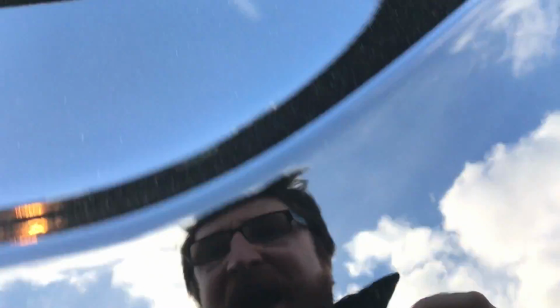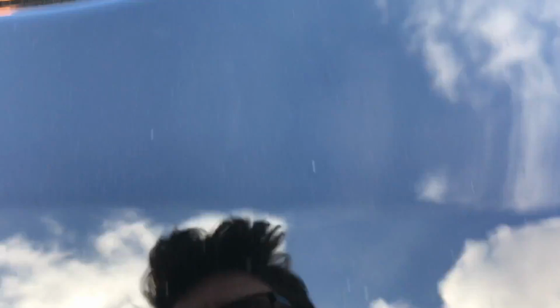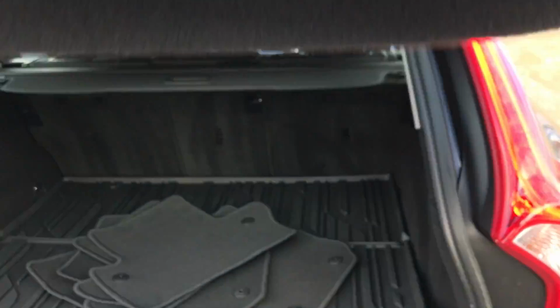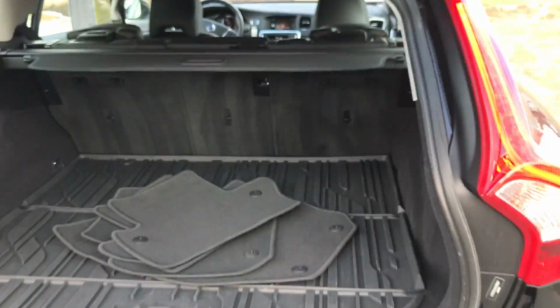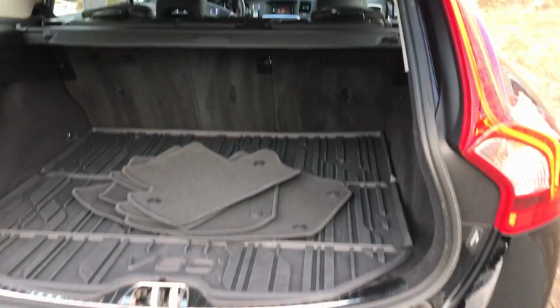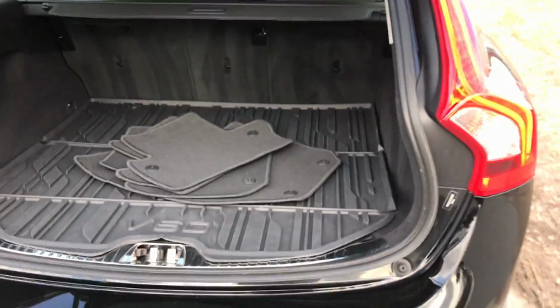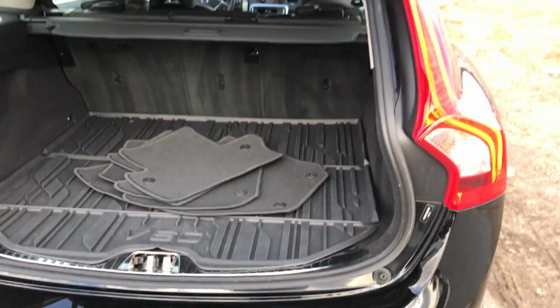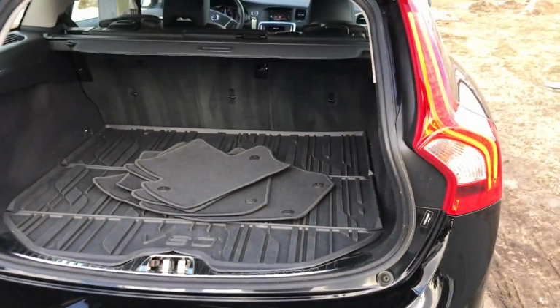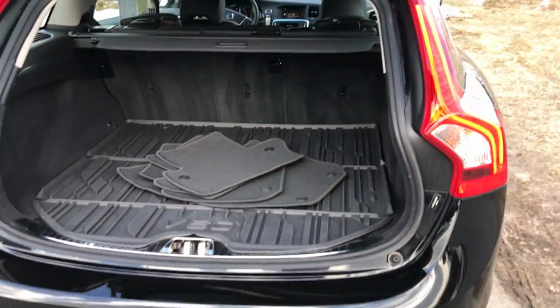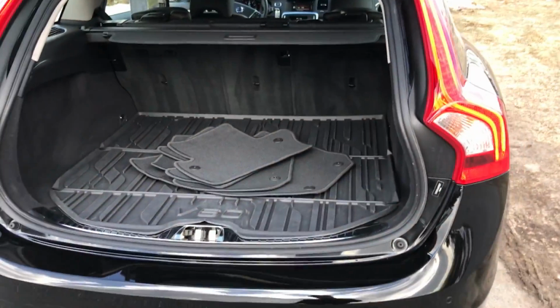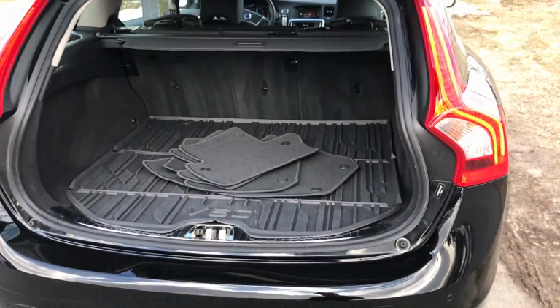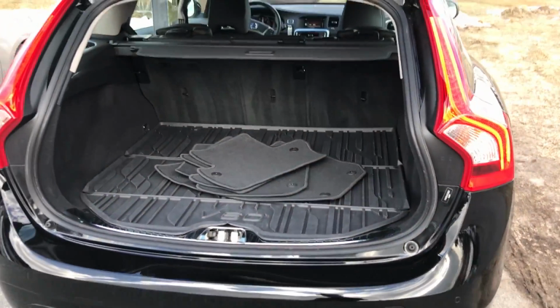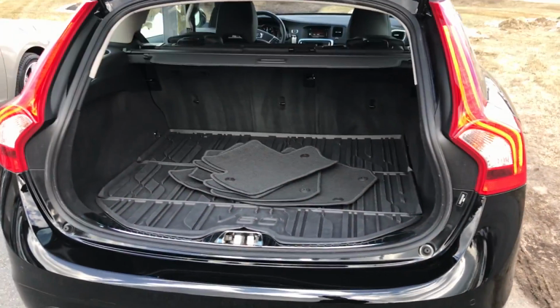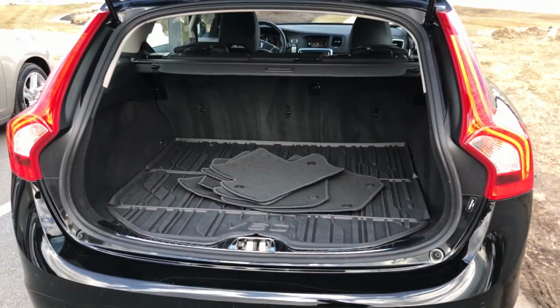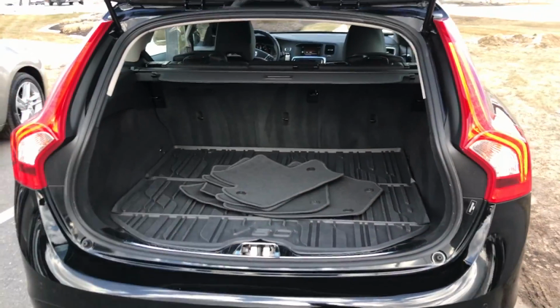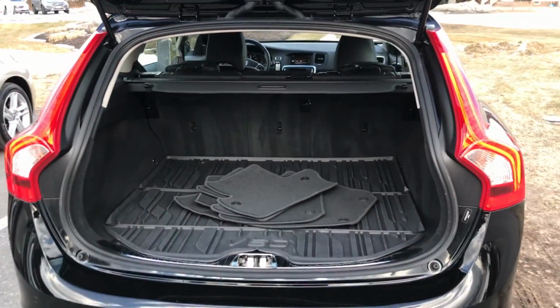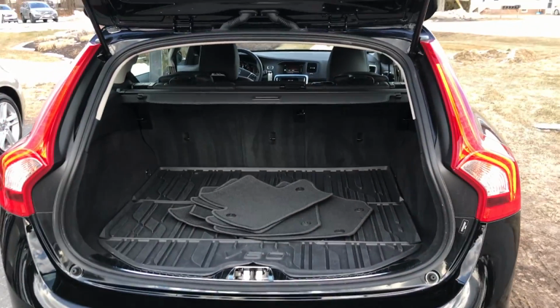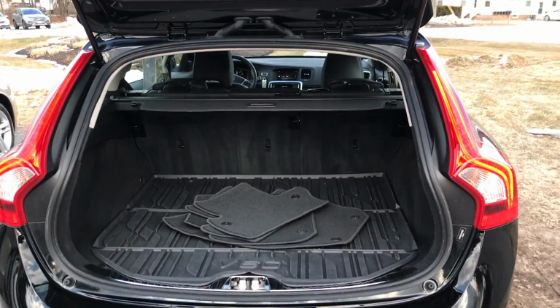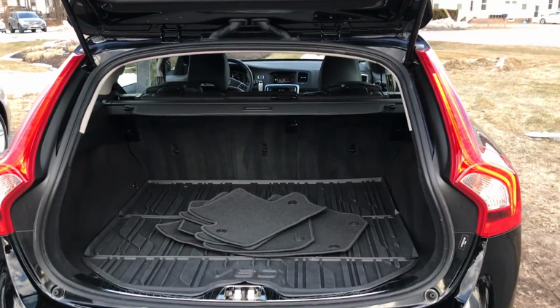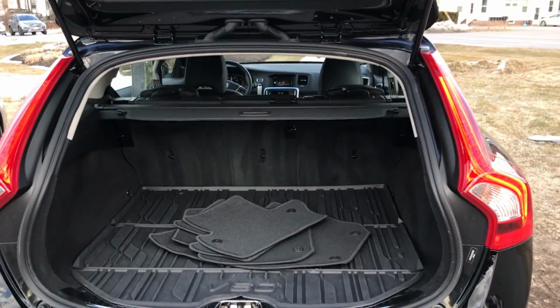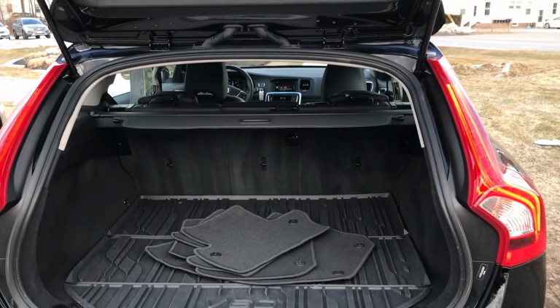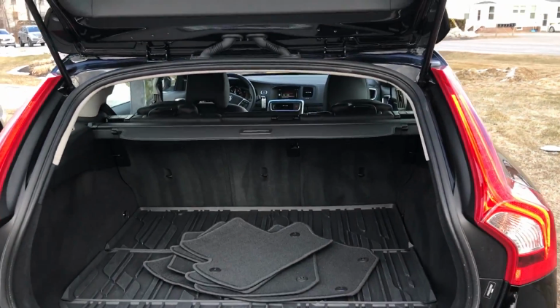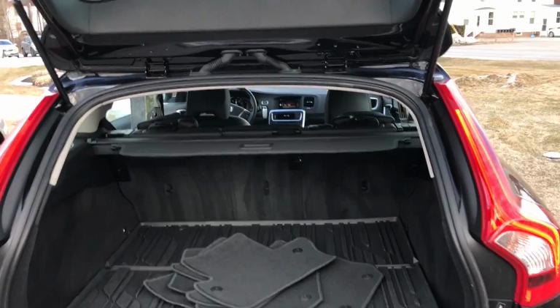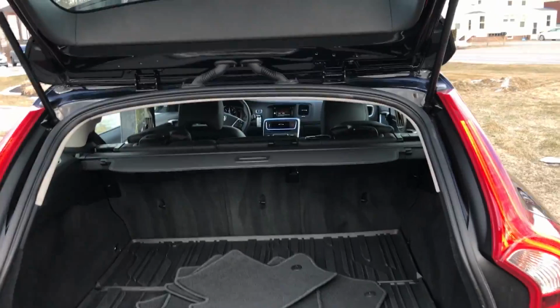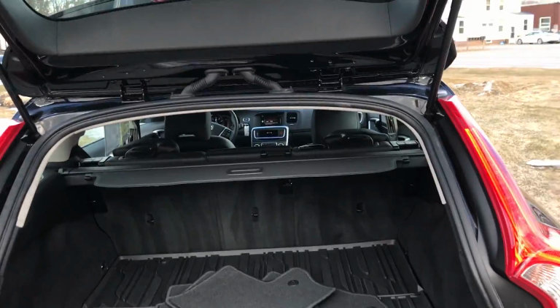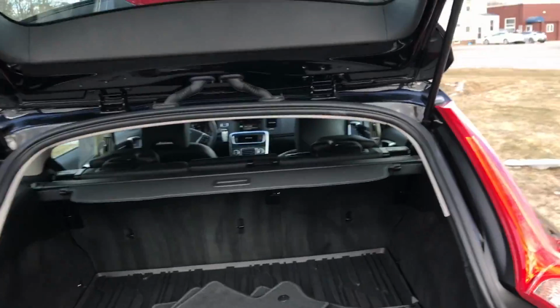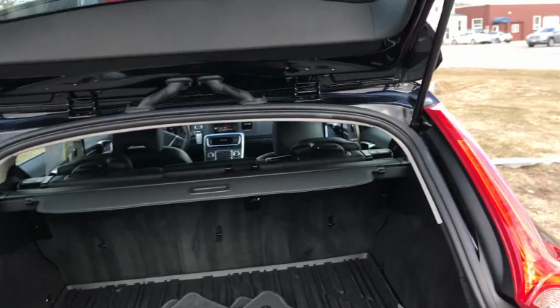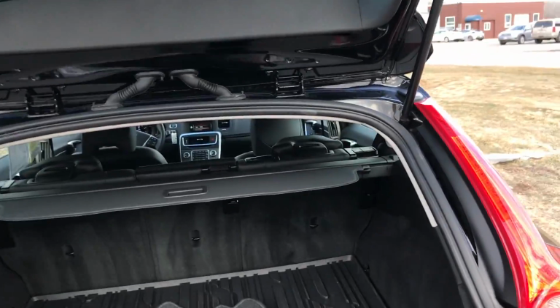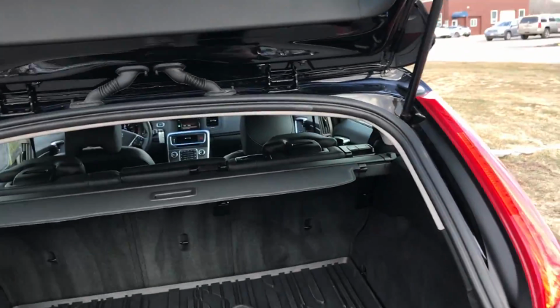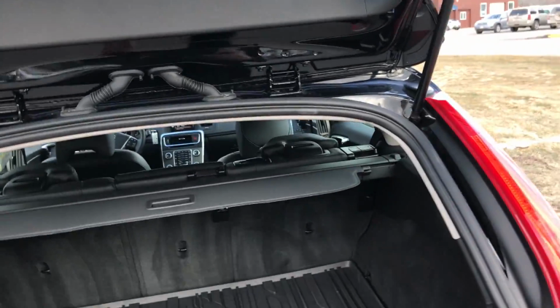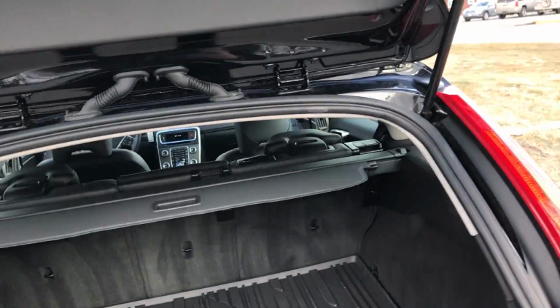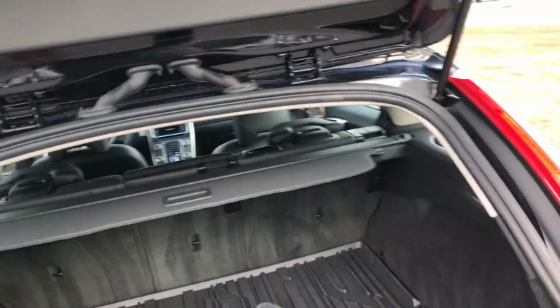It's got a backup camera, rear park assist, winterized mats, the tunnel cover, and a cargo cover for the back.